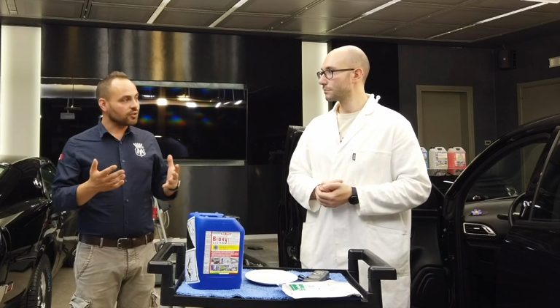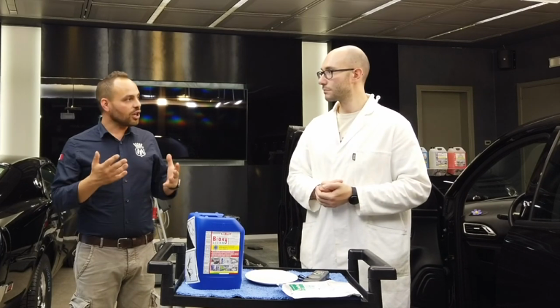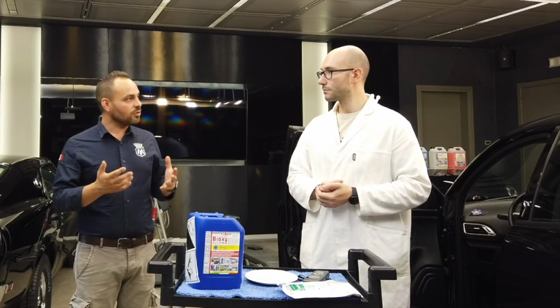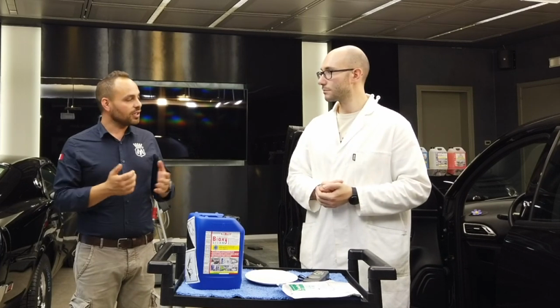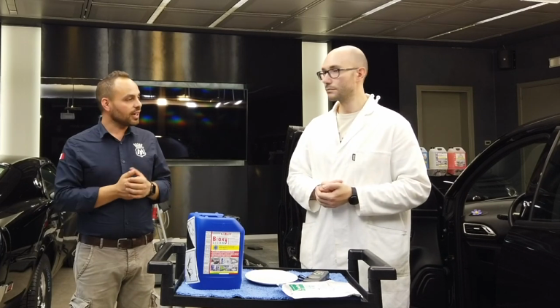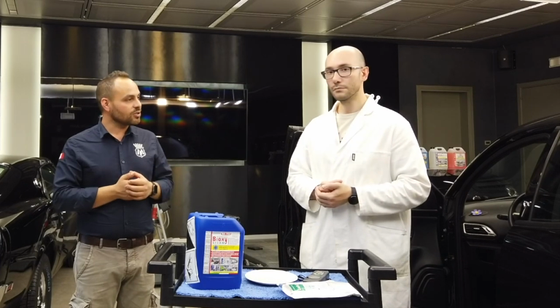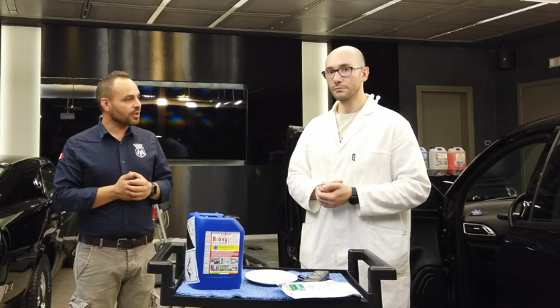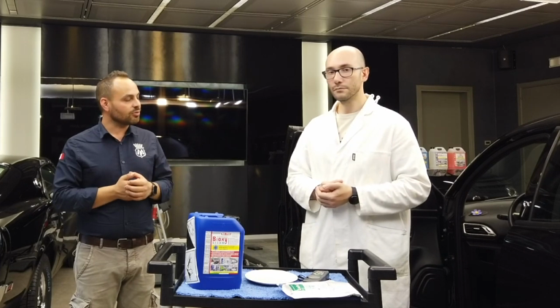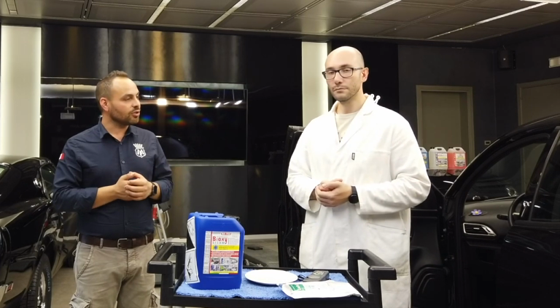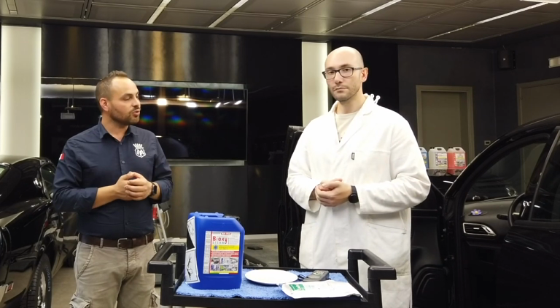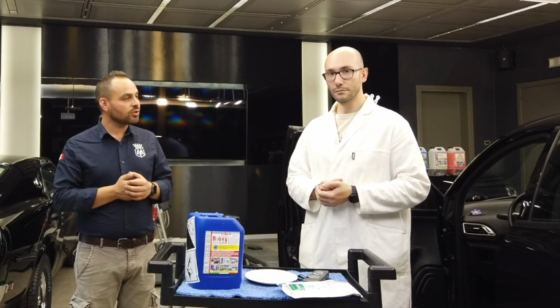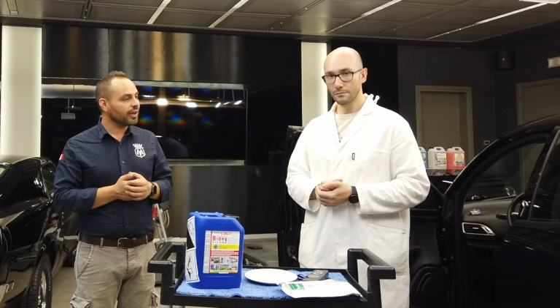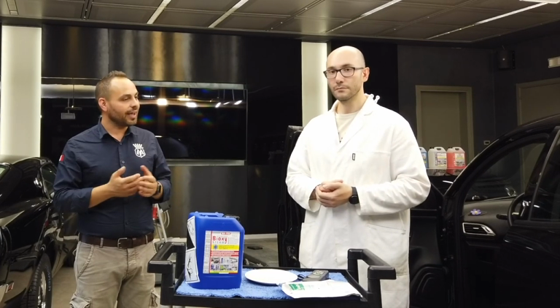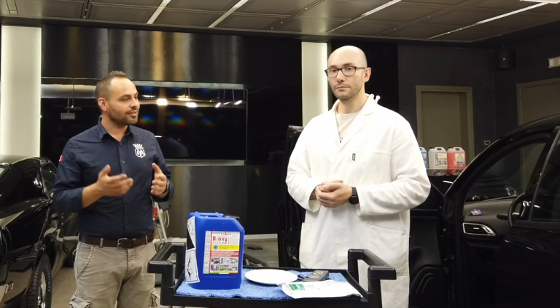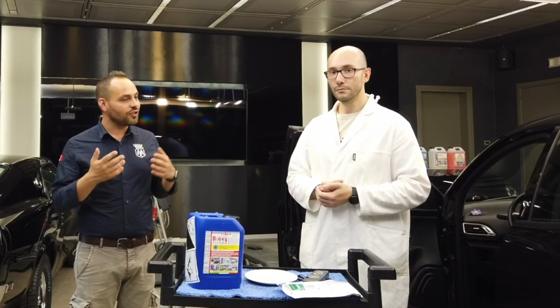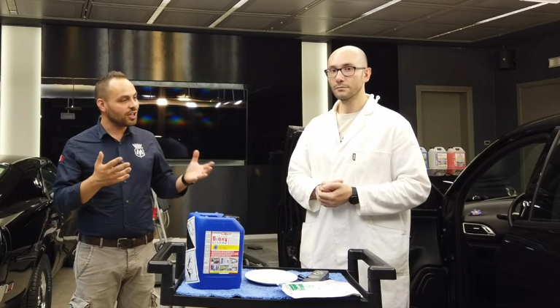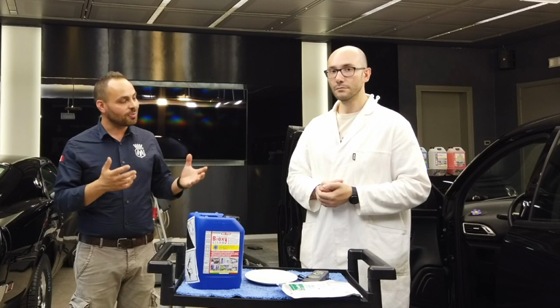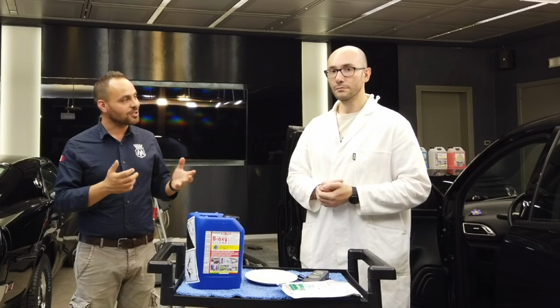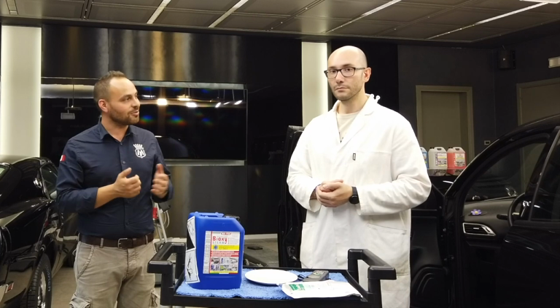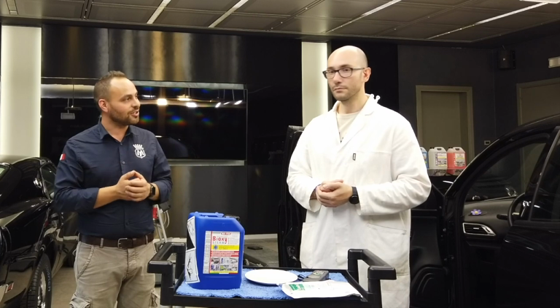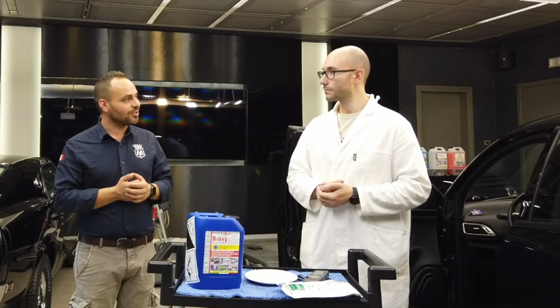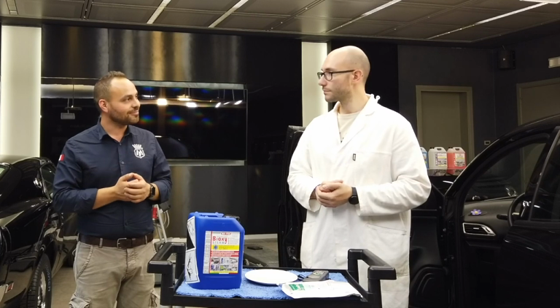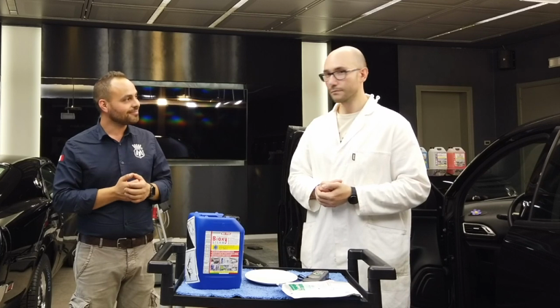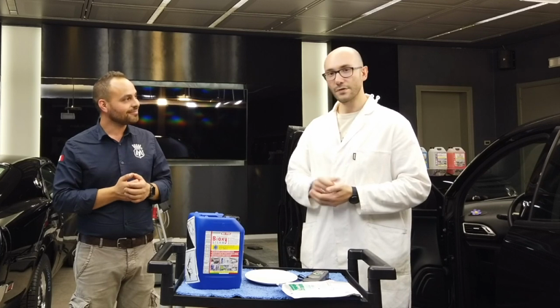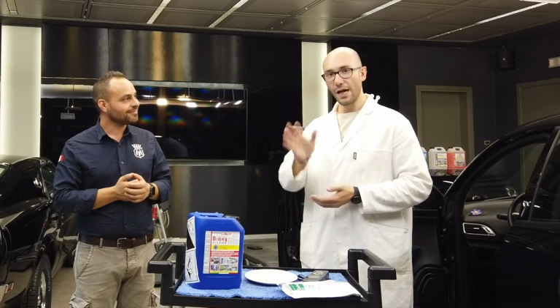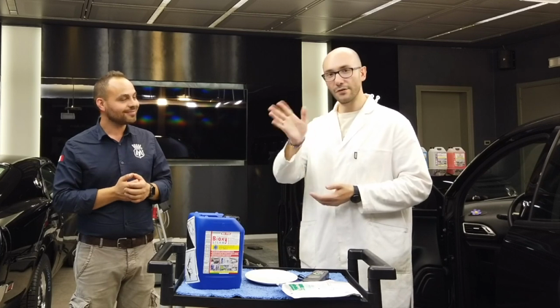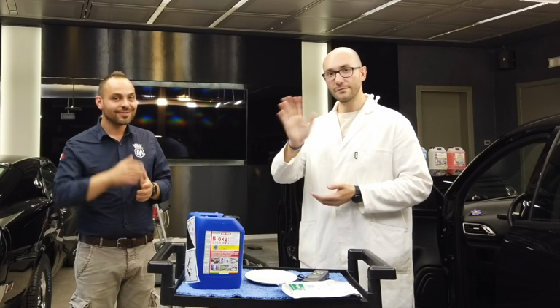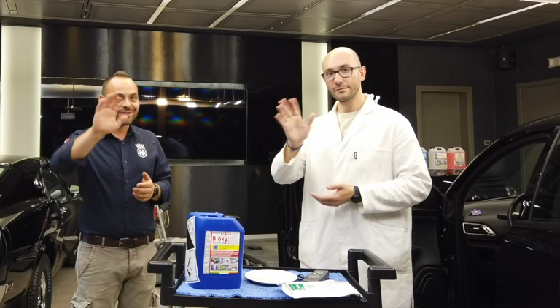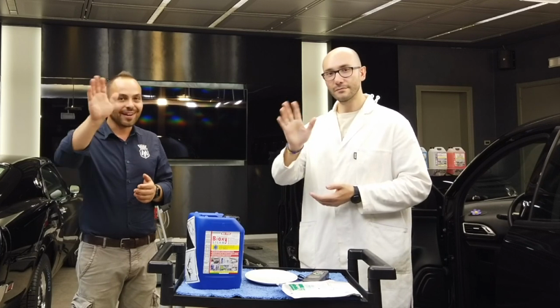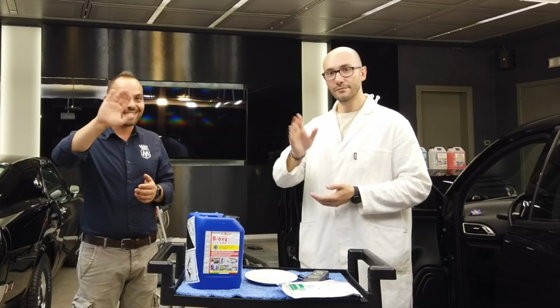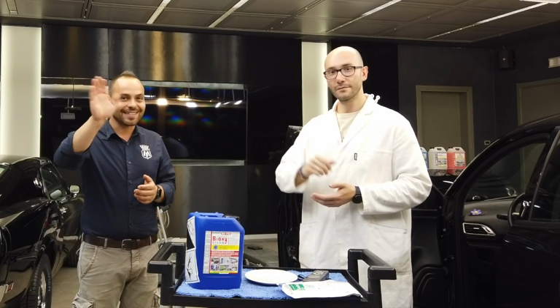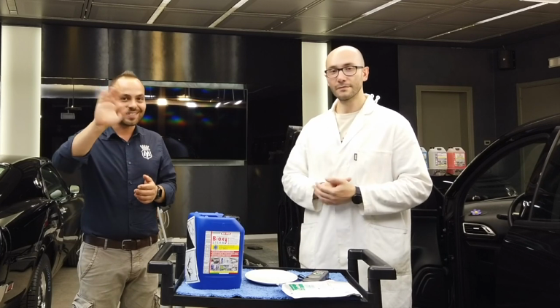Thanks for your help, Giacomo, and see you at the next video. Bye, guys.